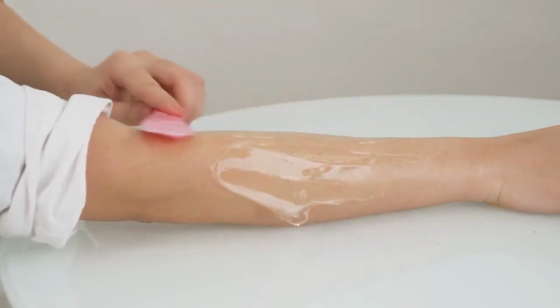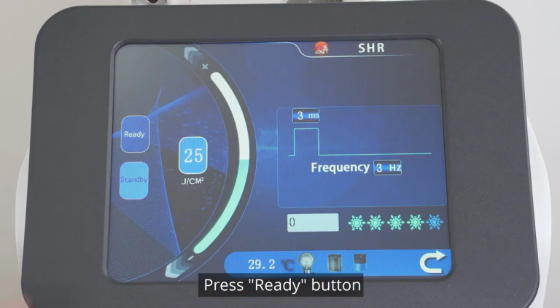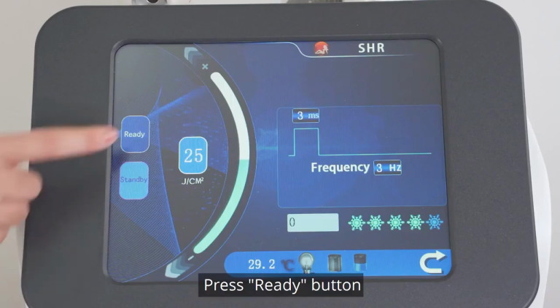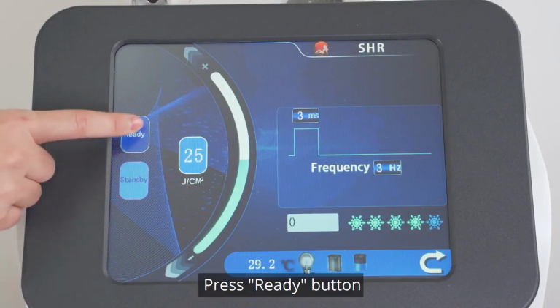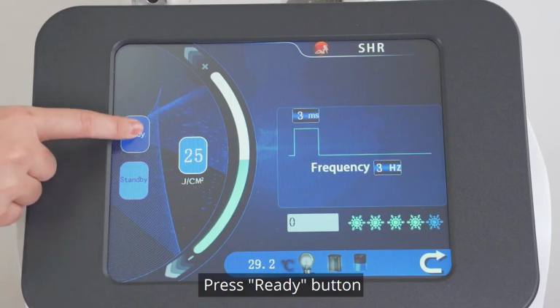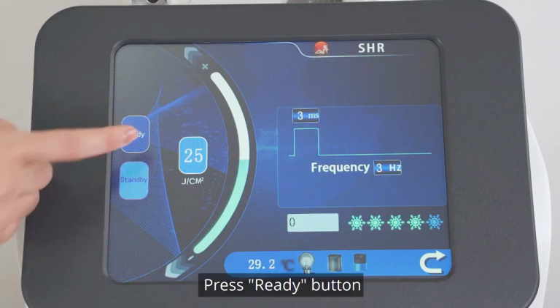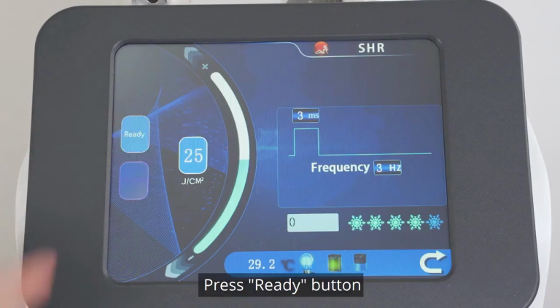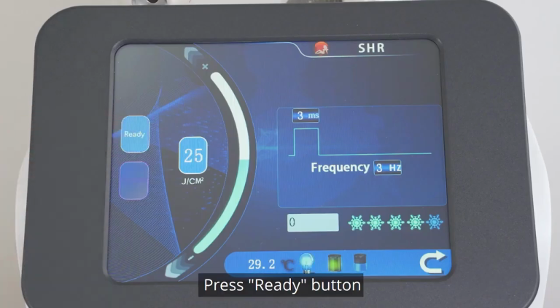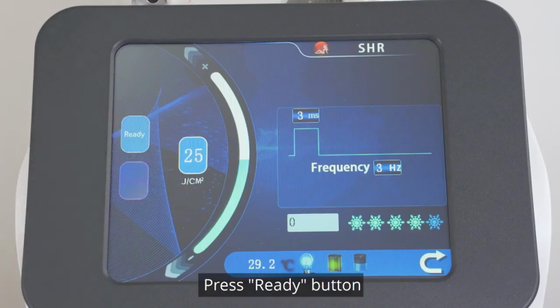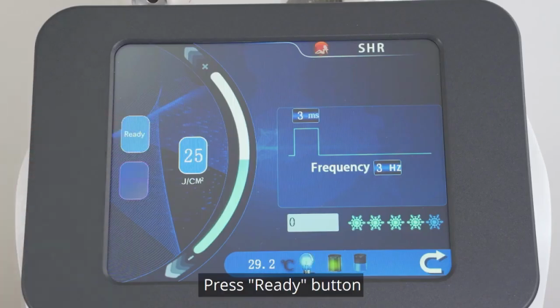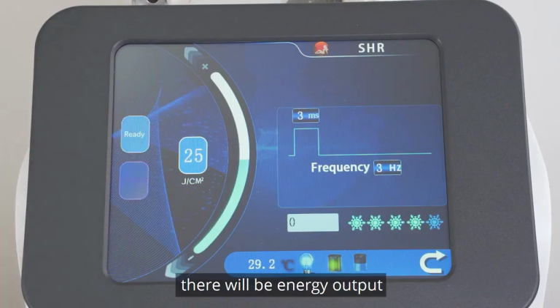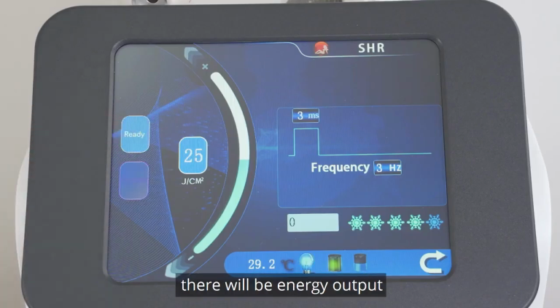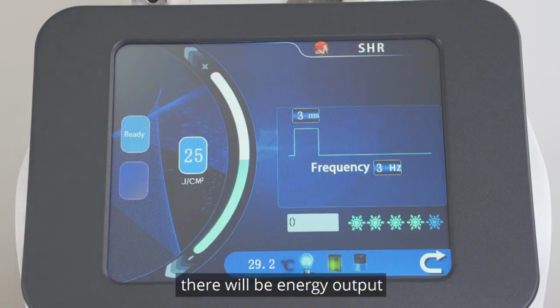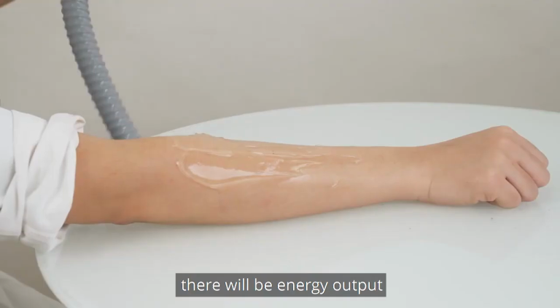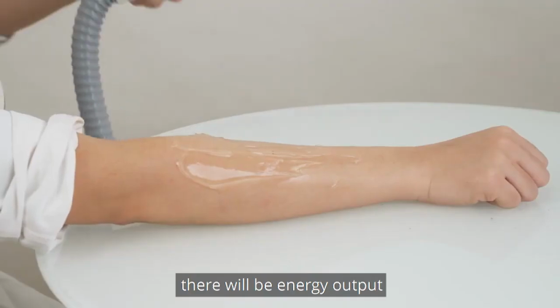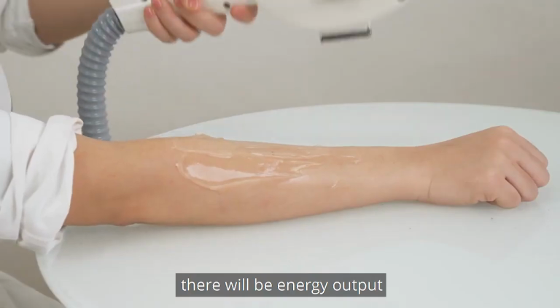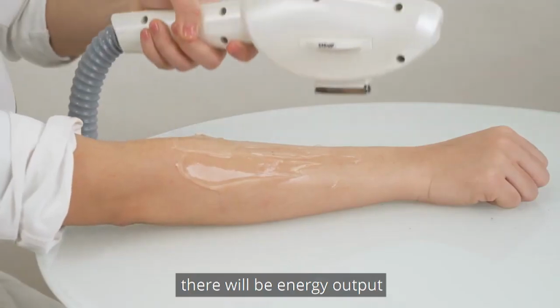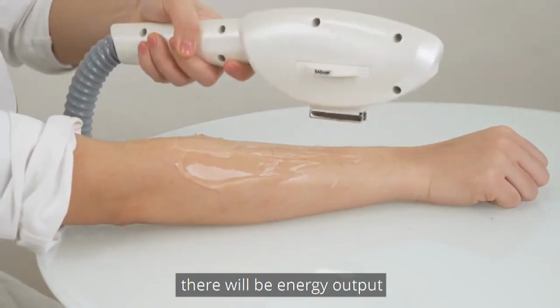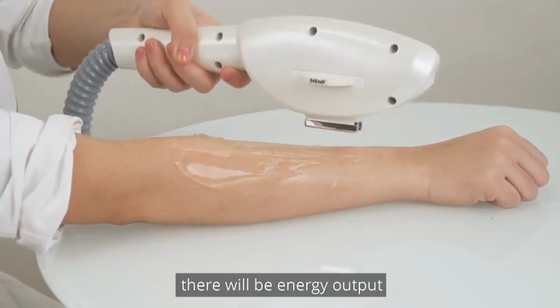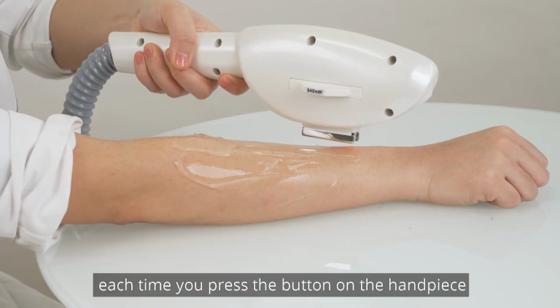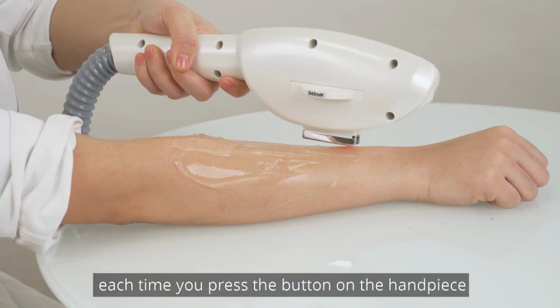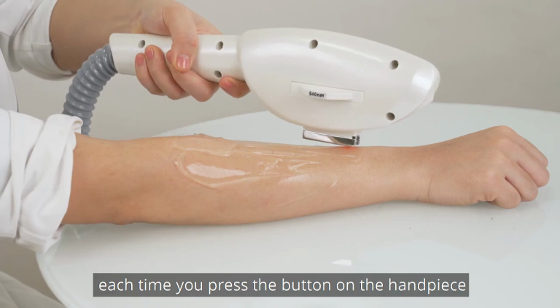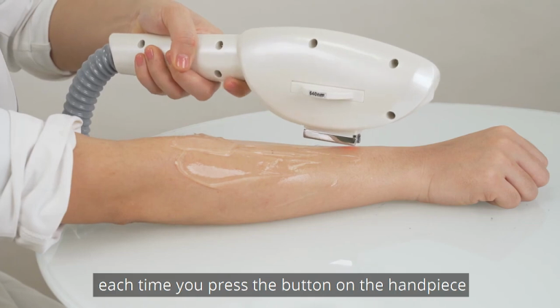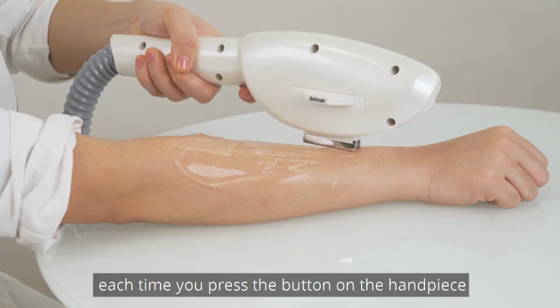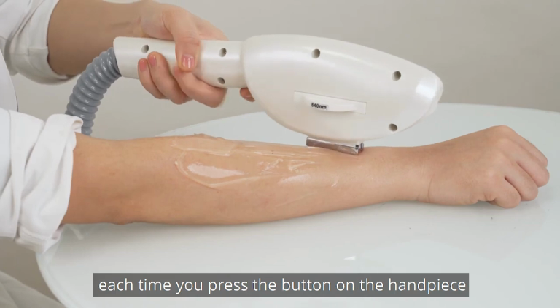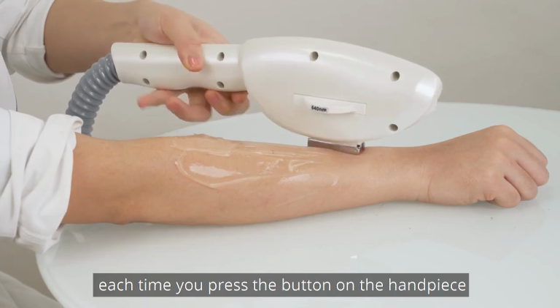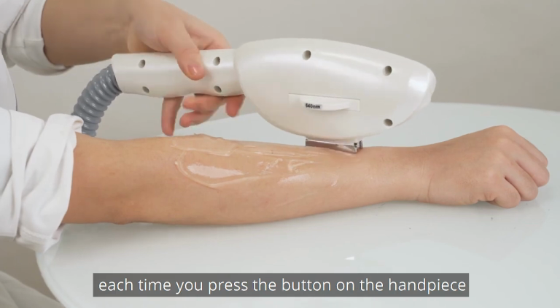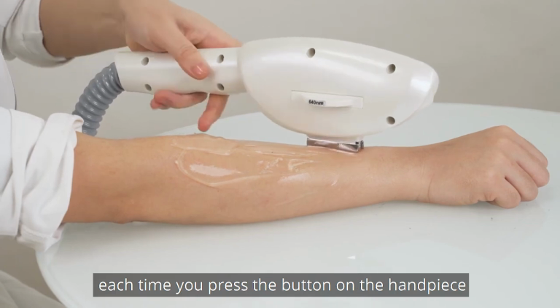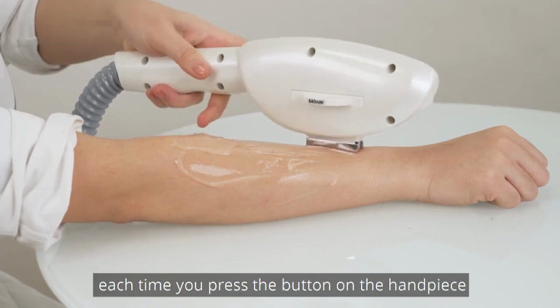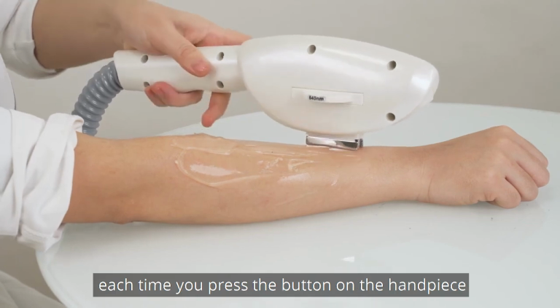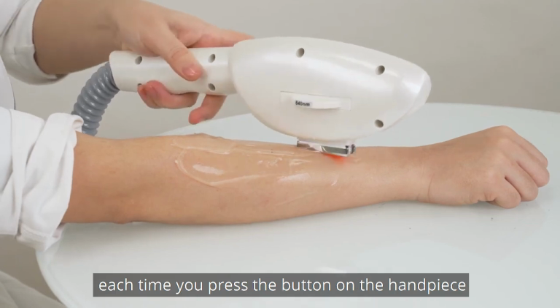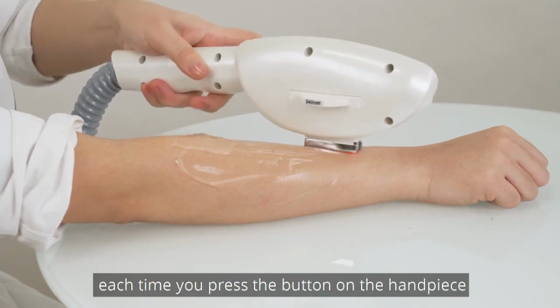Press the ready button. There will be energy output each time you press the button on the handpiece.